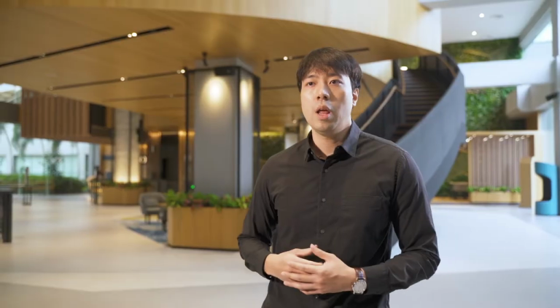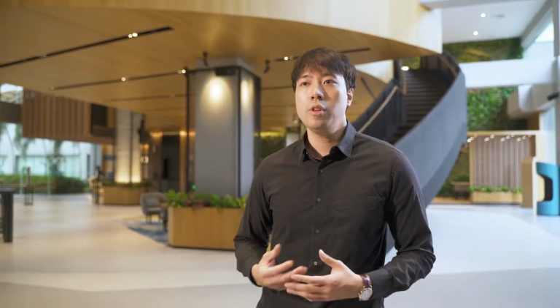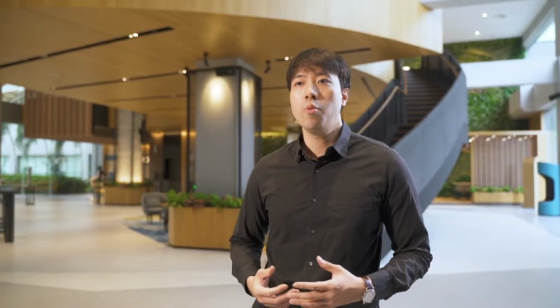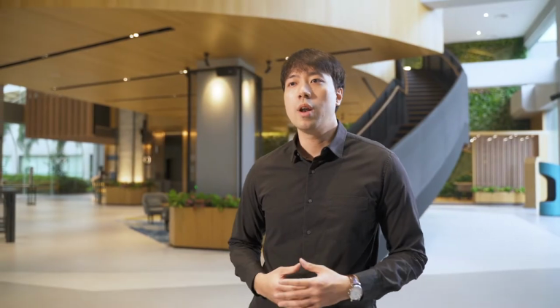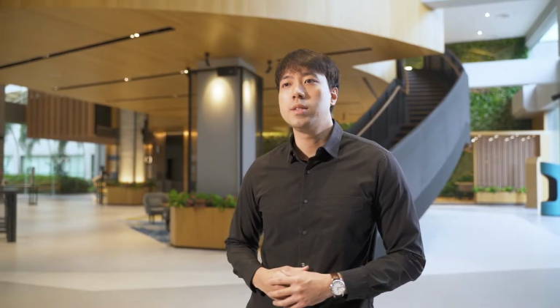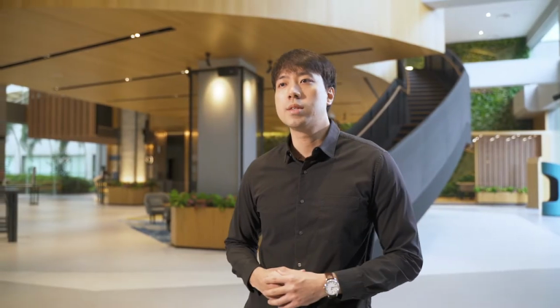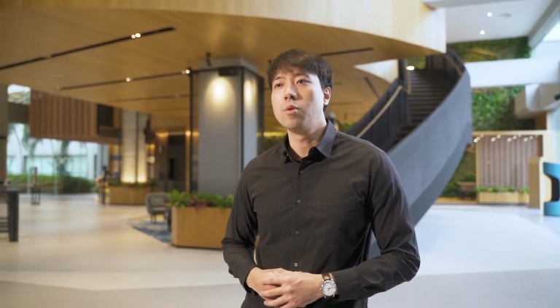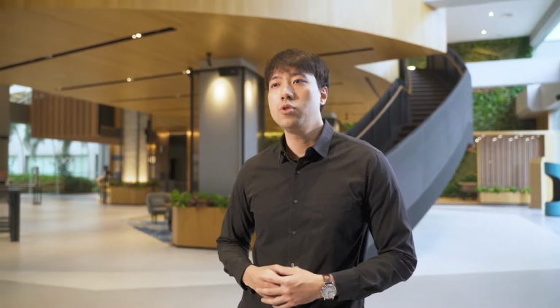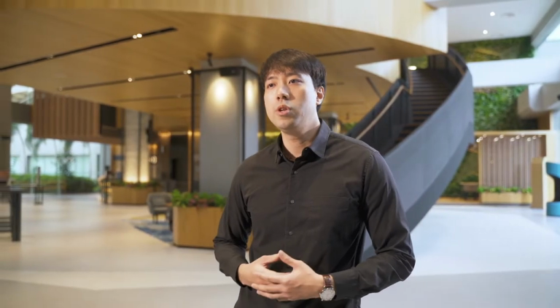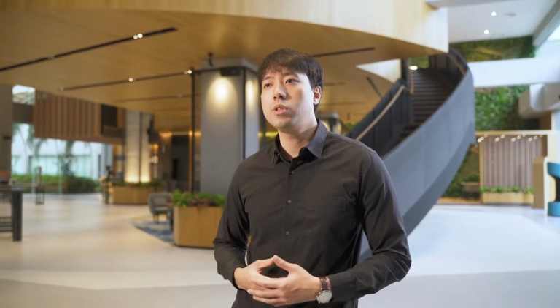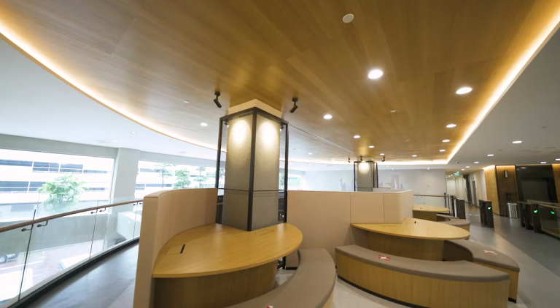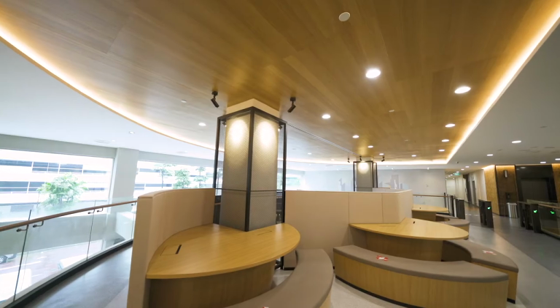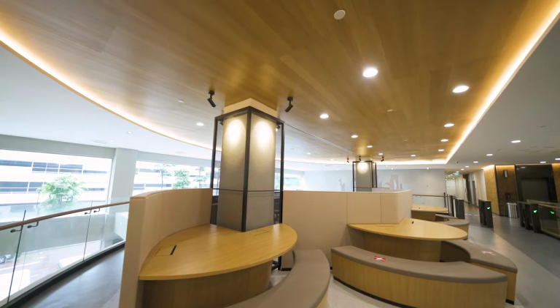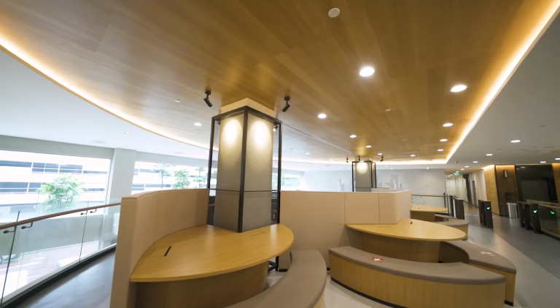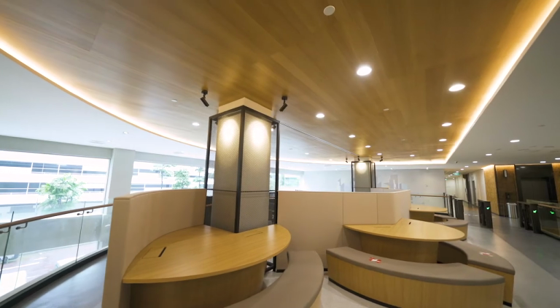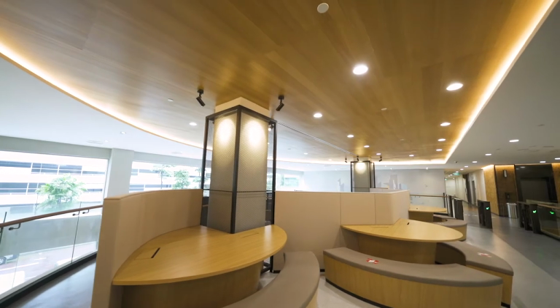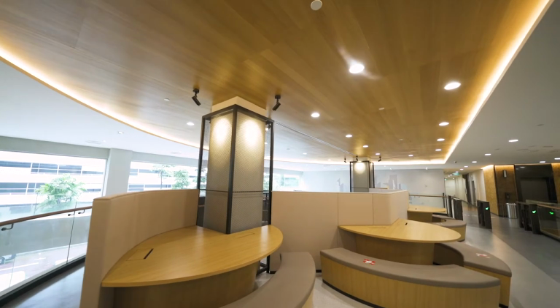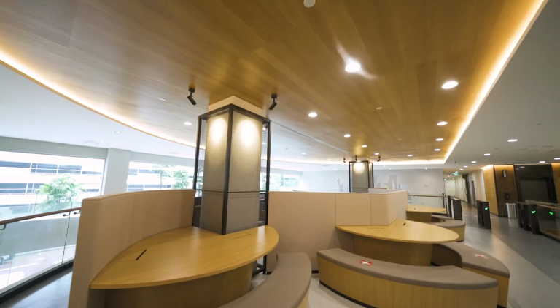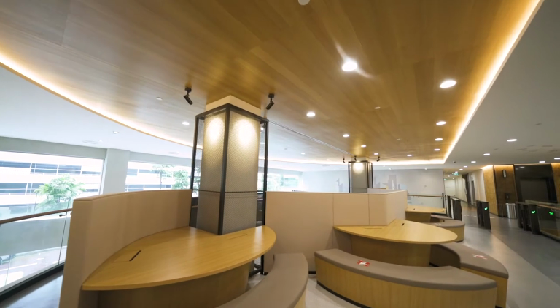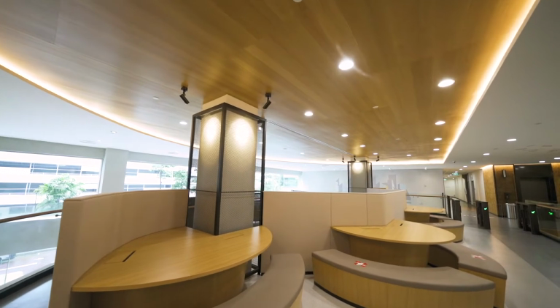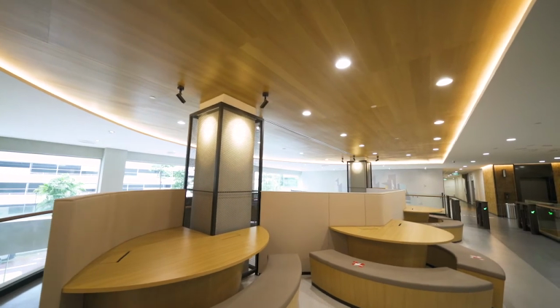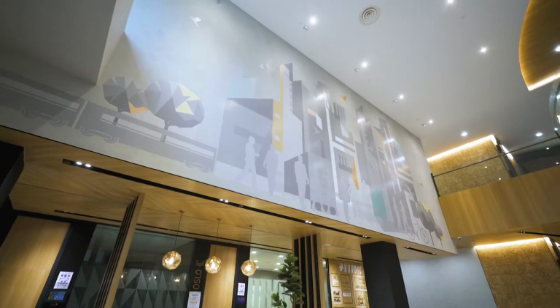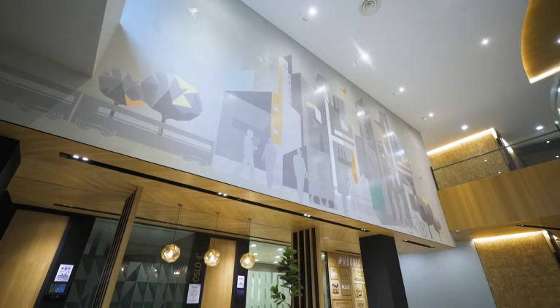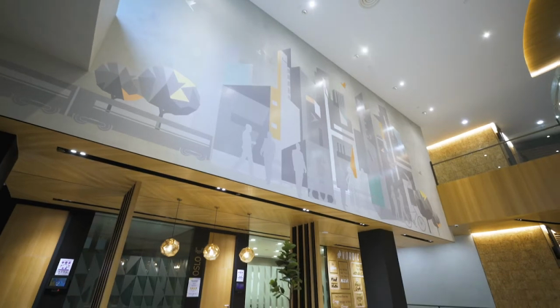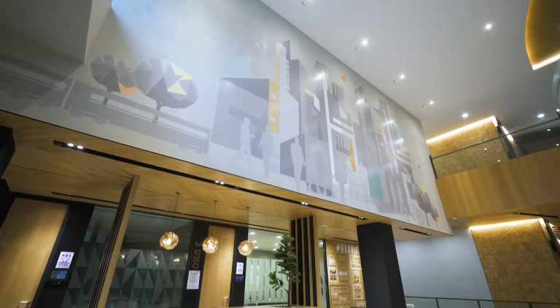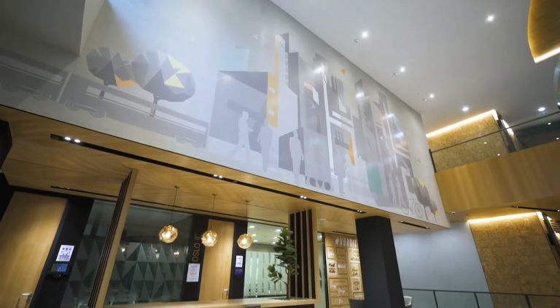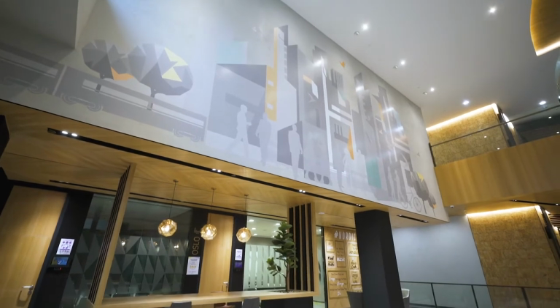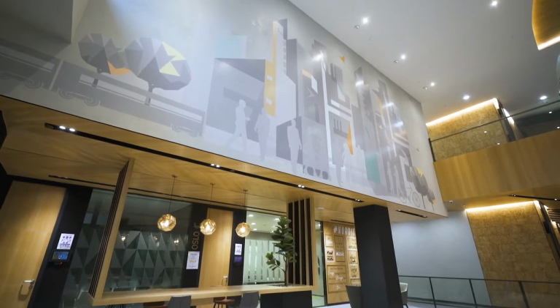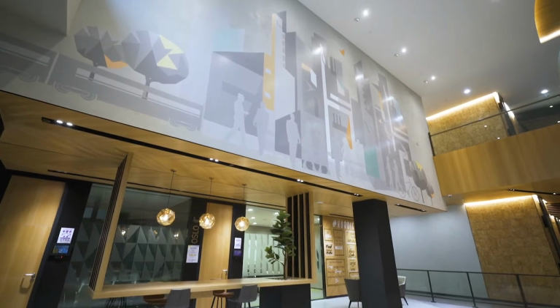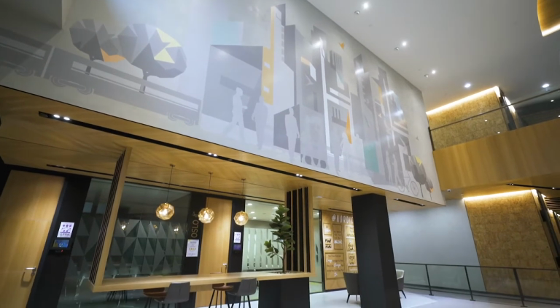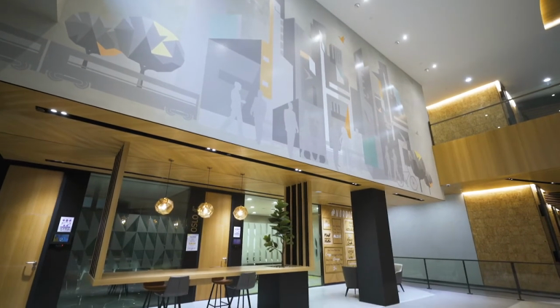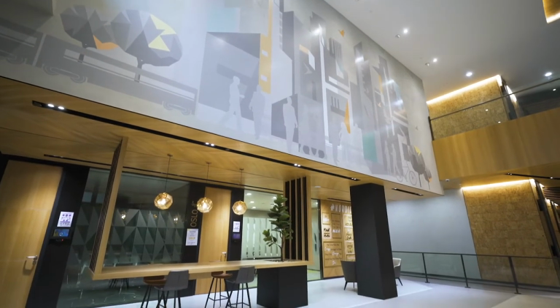Collaborative work clusters are also introduced into the space in the form of semi-enclosed ports, breakout areas, and formal meeting rooms.